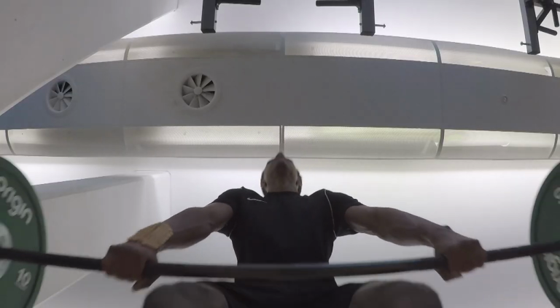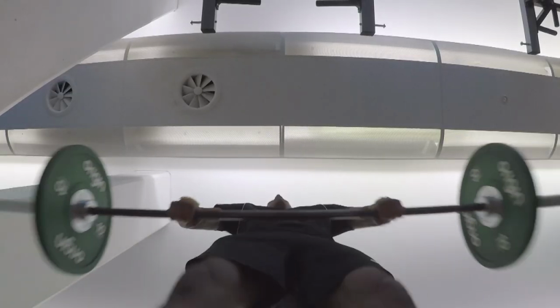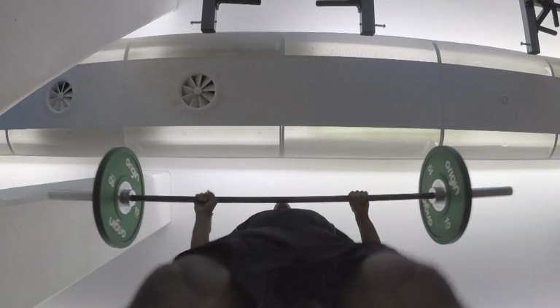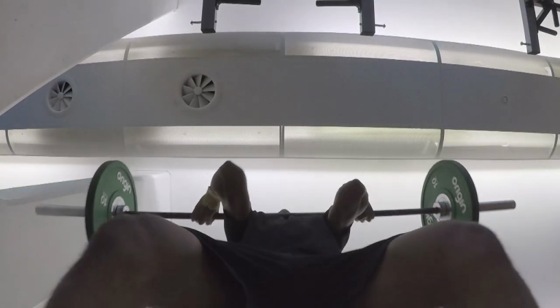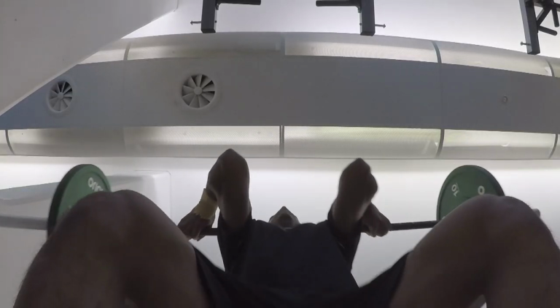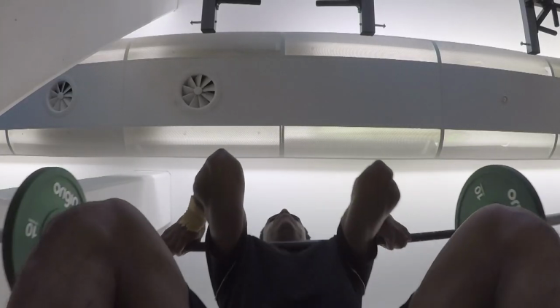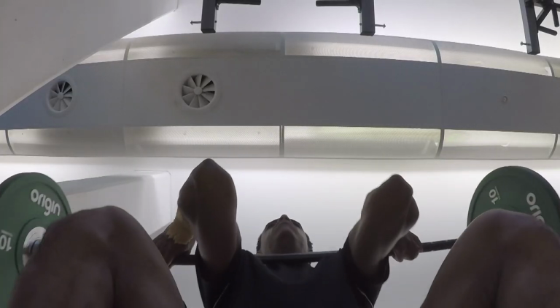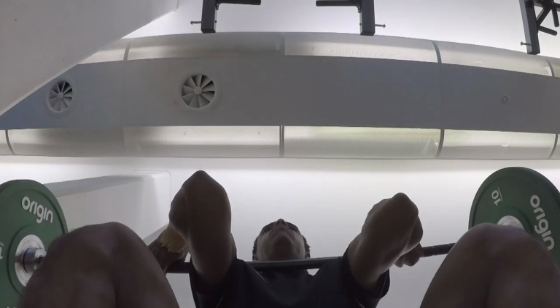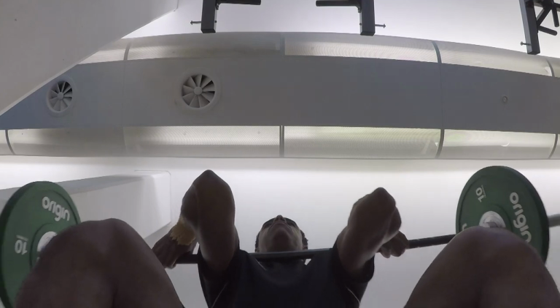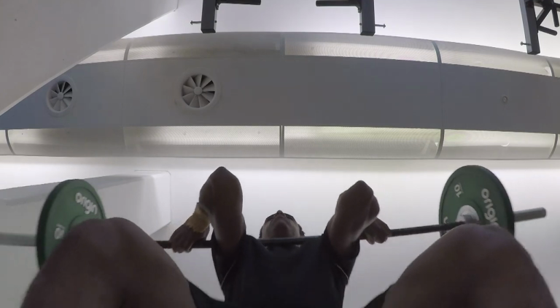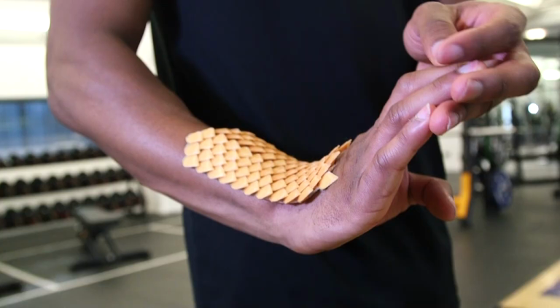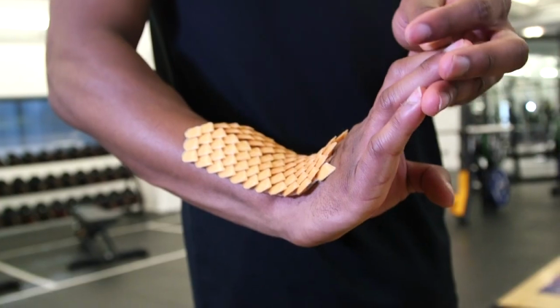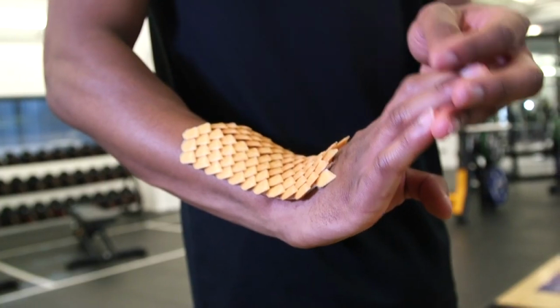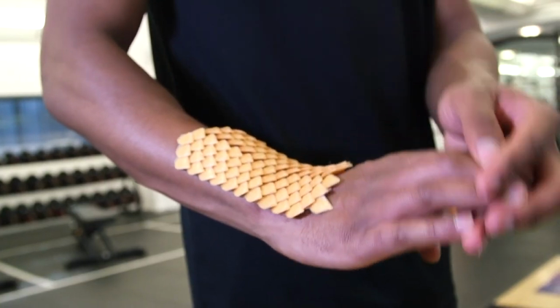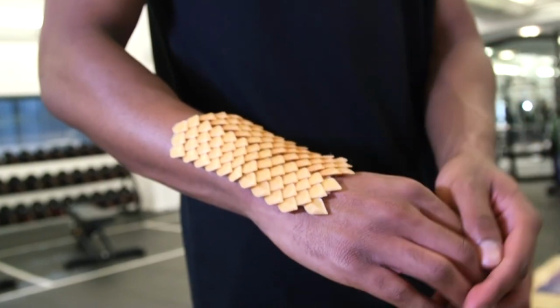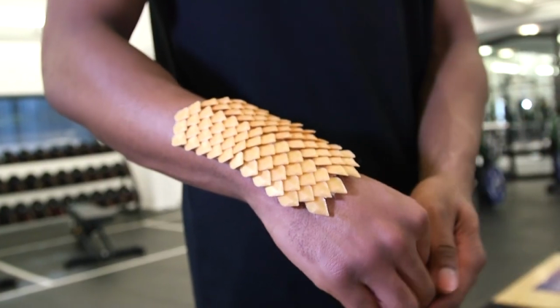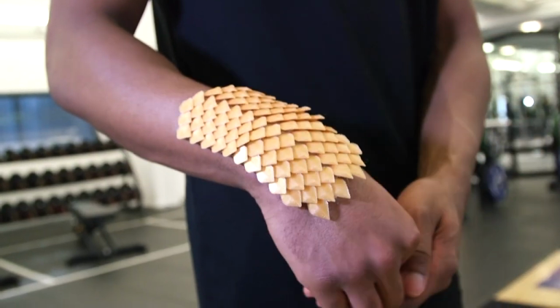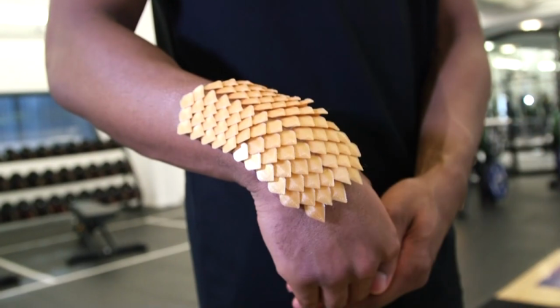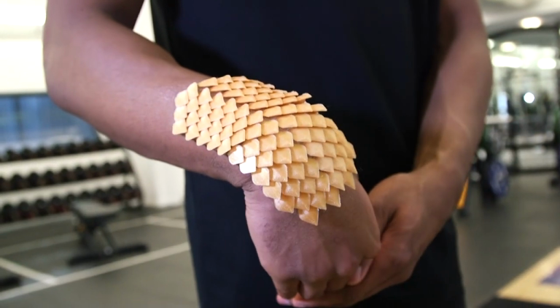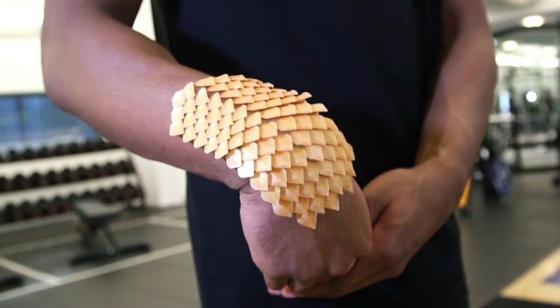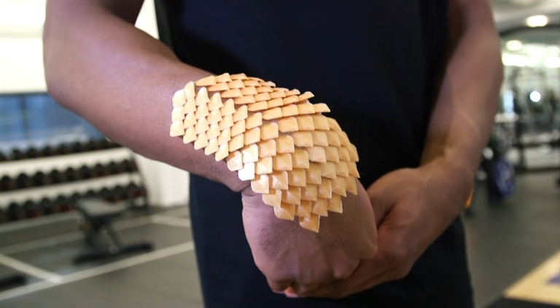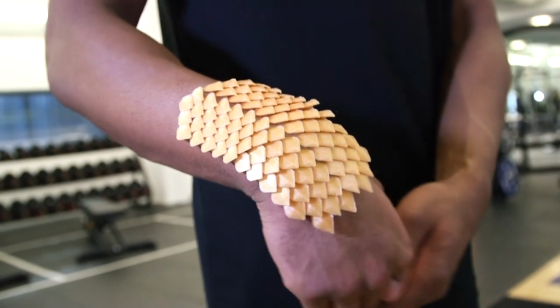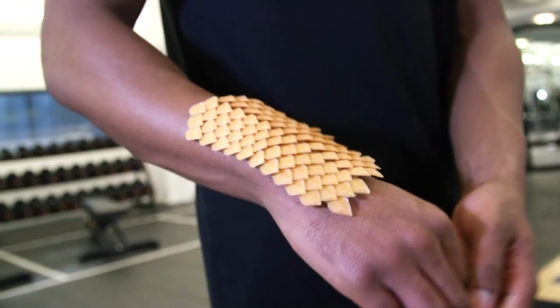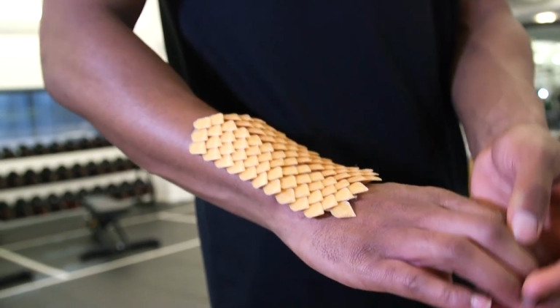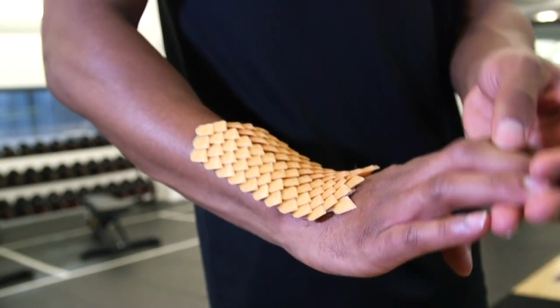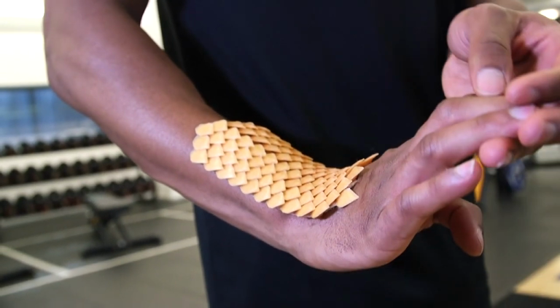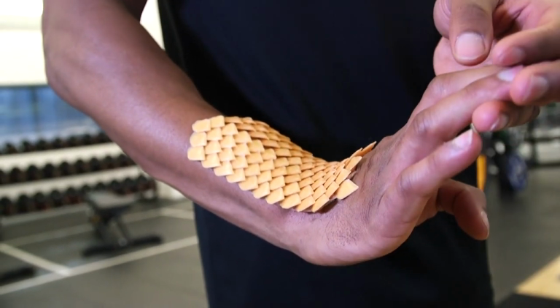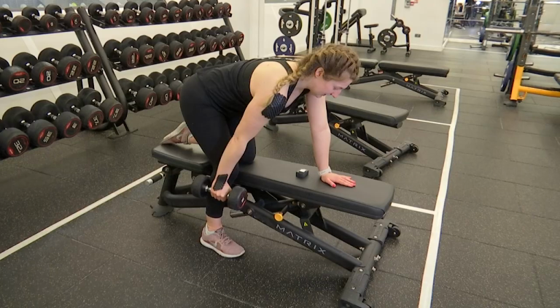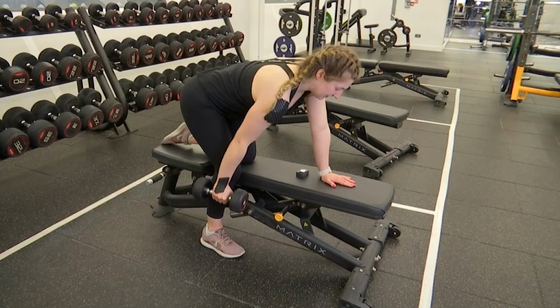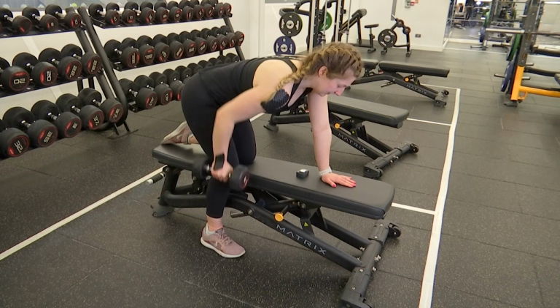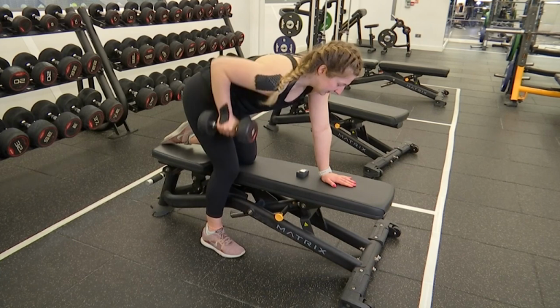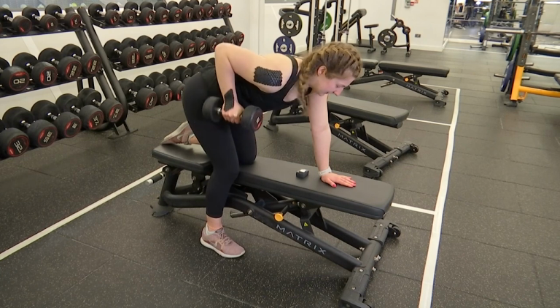Keres hopes her invention could help athletes who are looking to protect and support a vulnerable body part such as a spine or wrist.